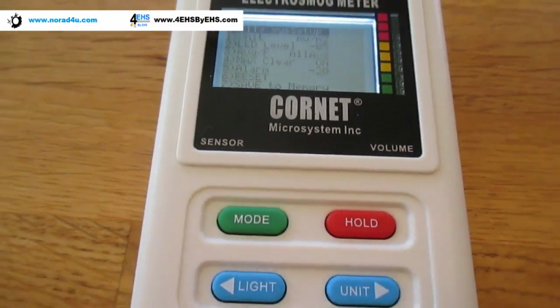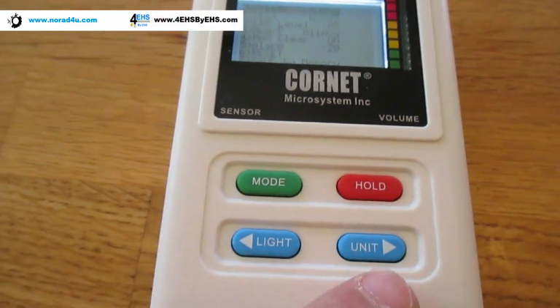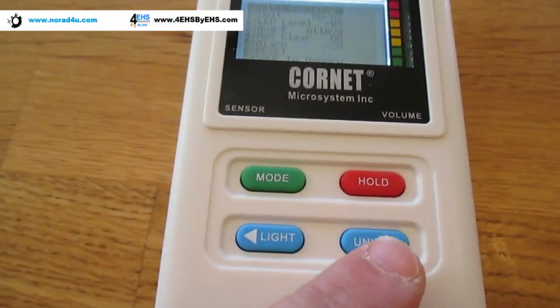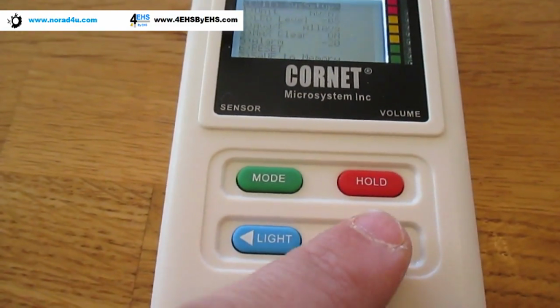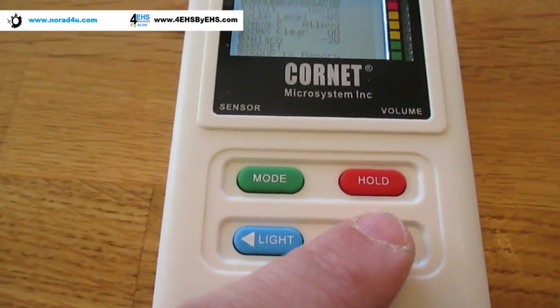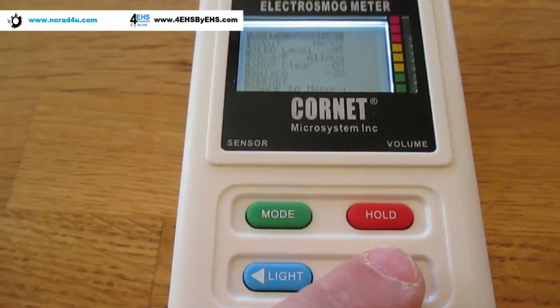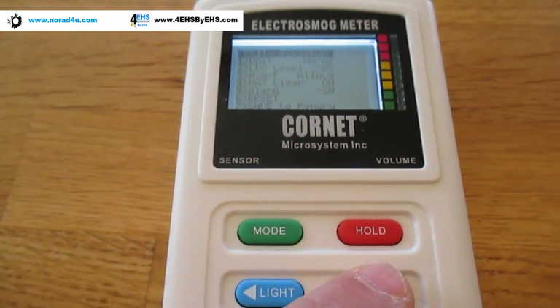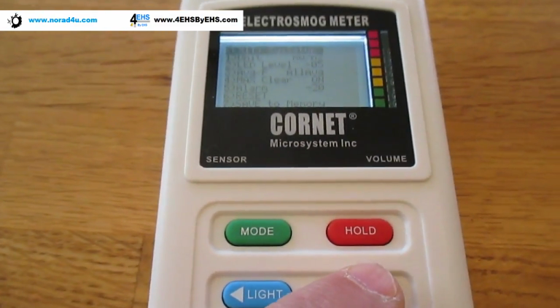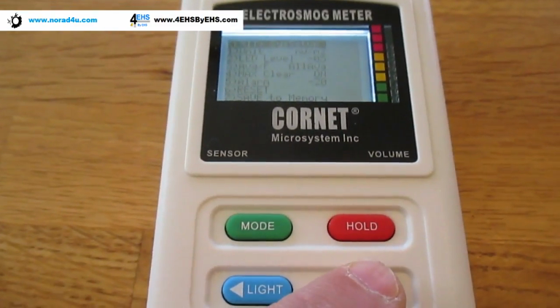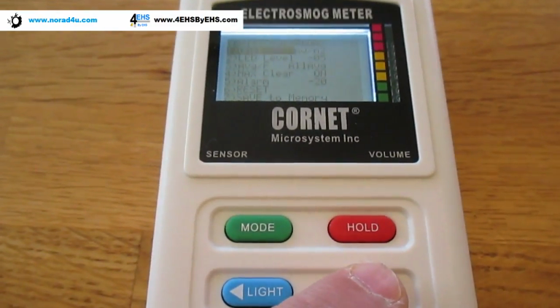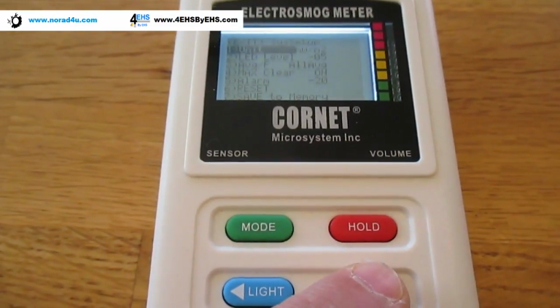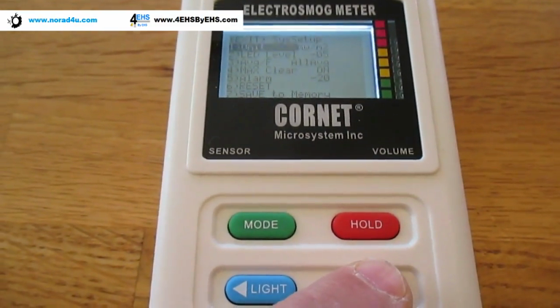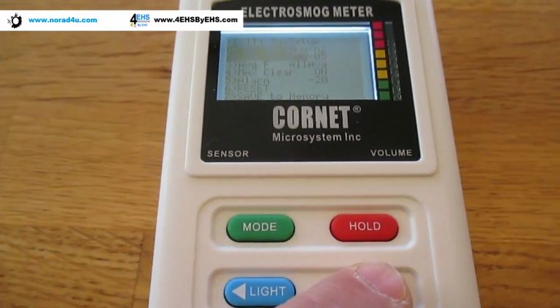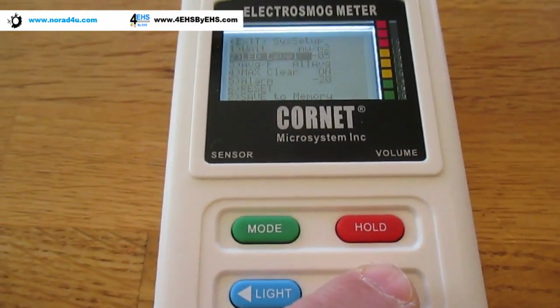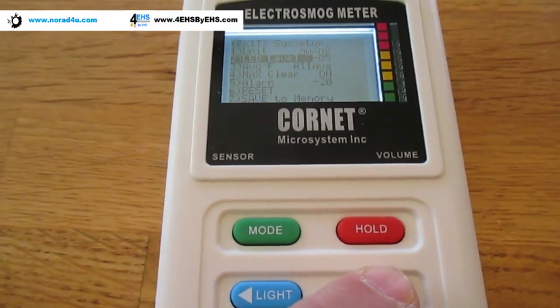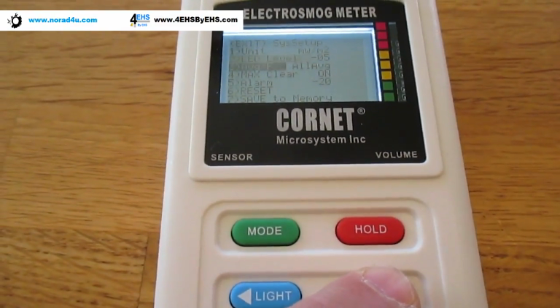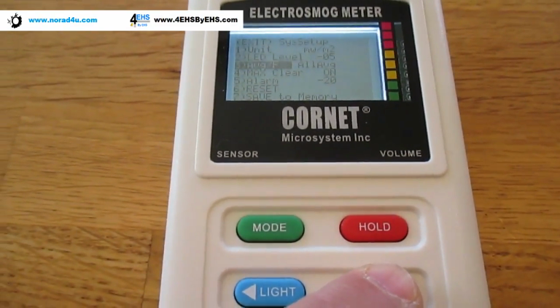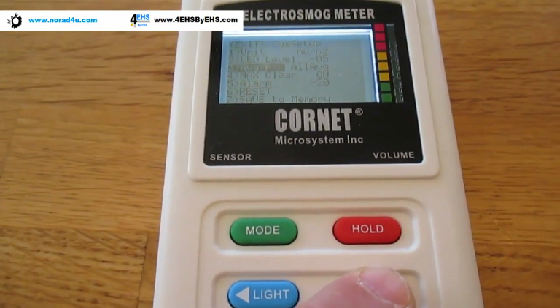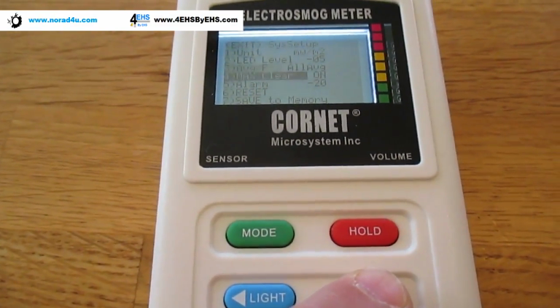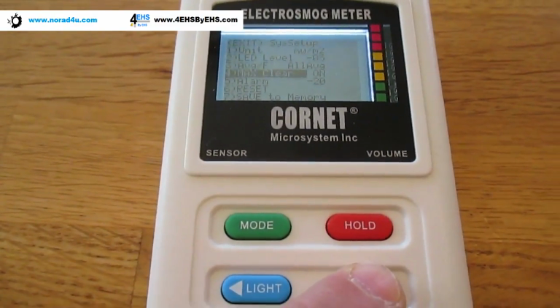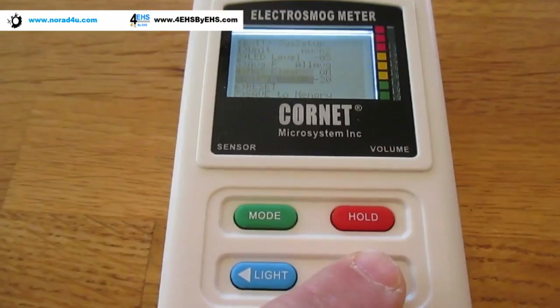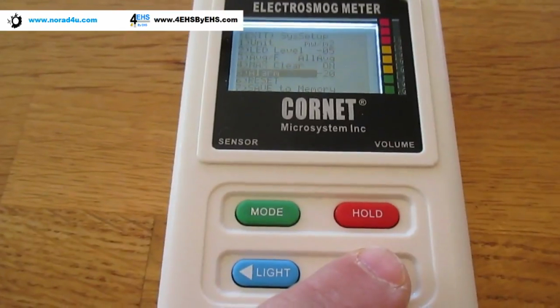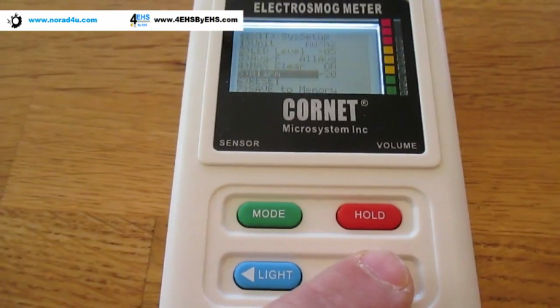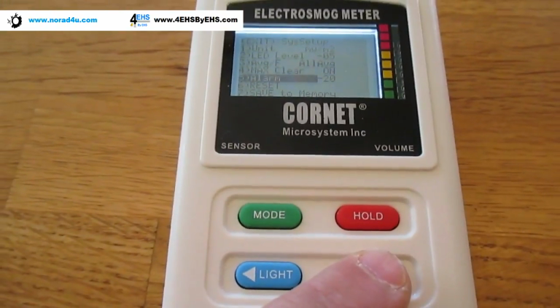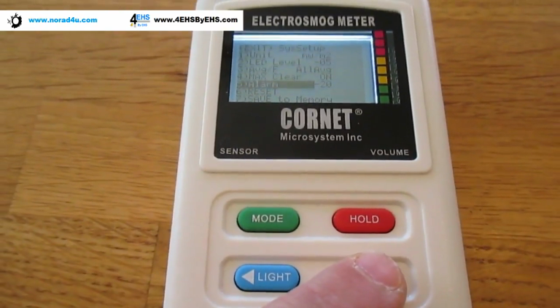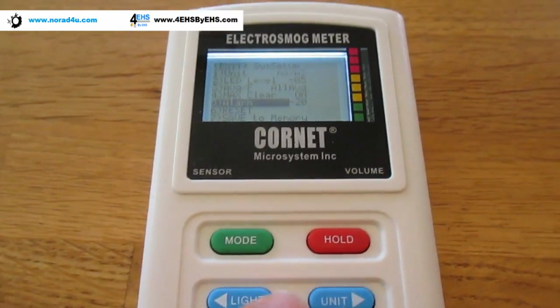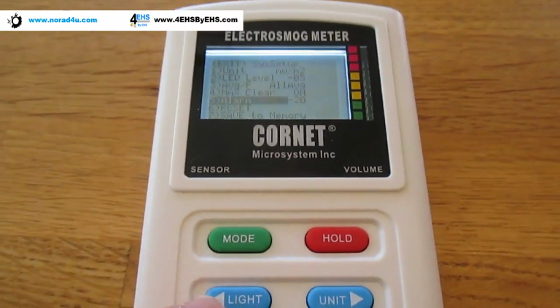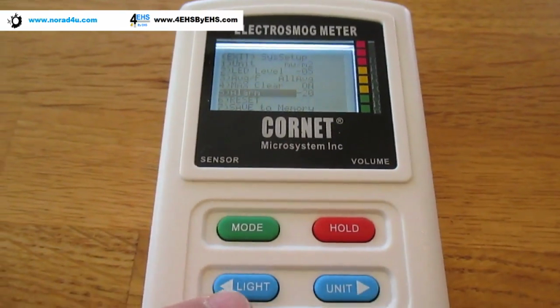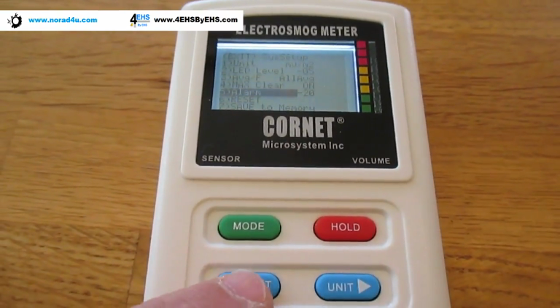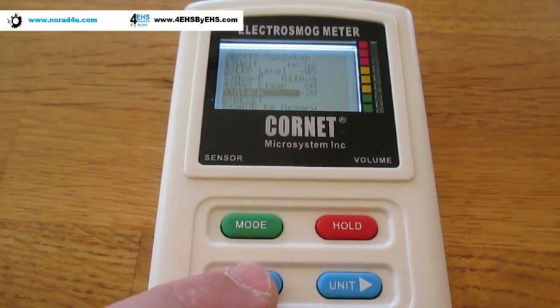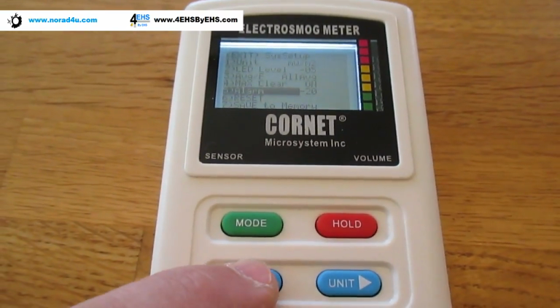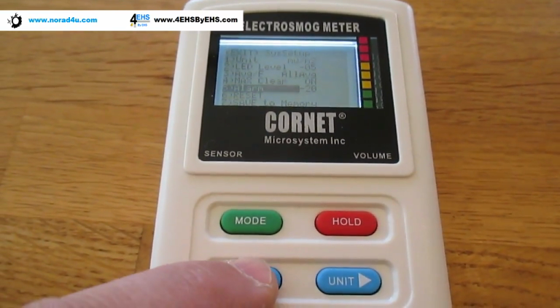The unit button will go down through the menu — it's actually going down. And for changing values, you have to push the light button.